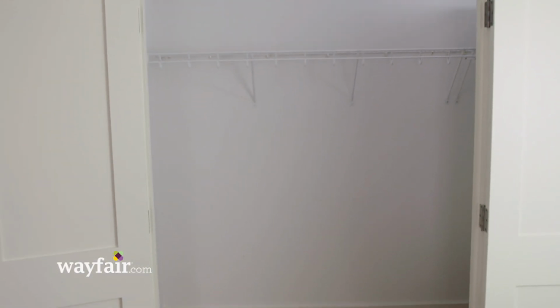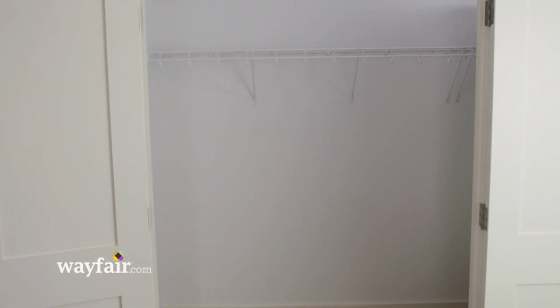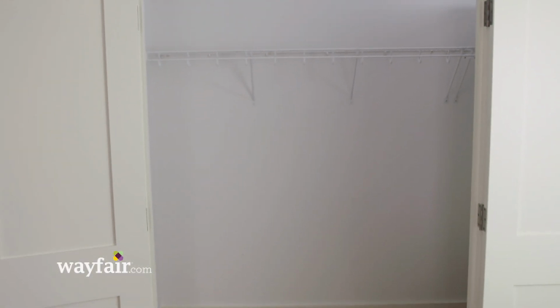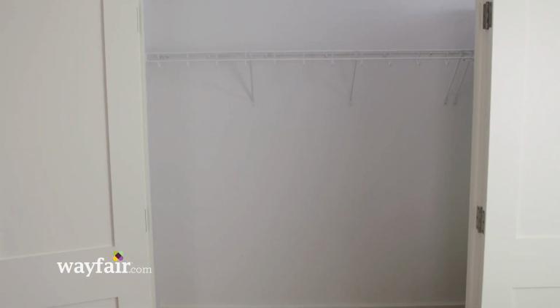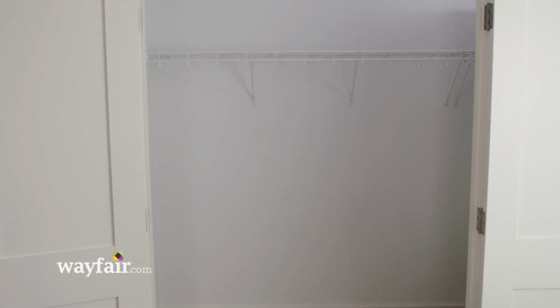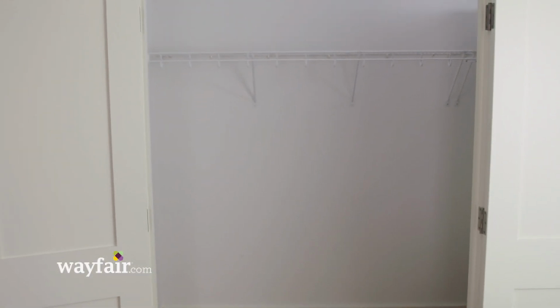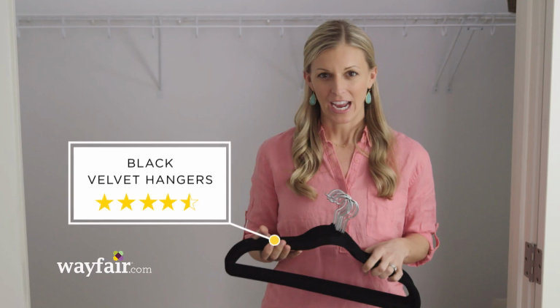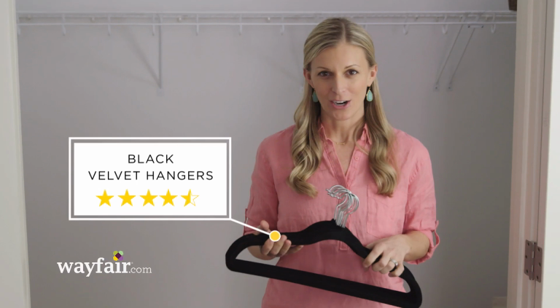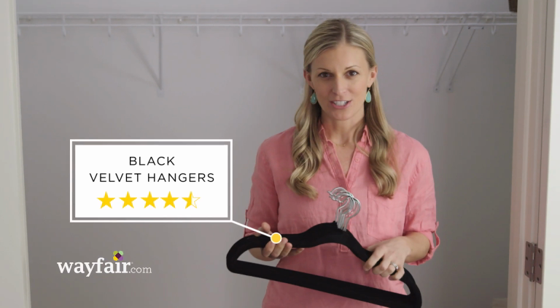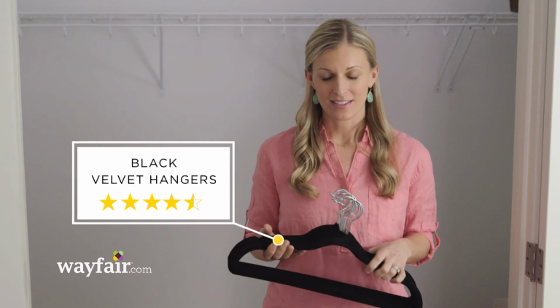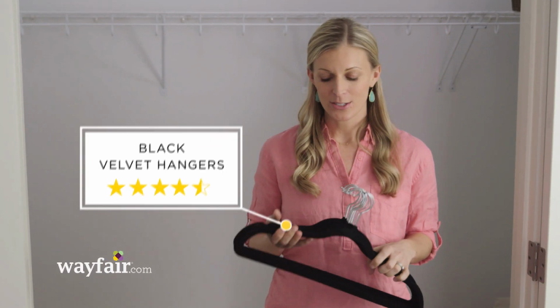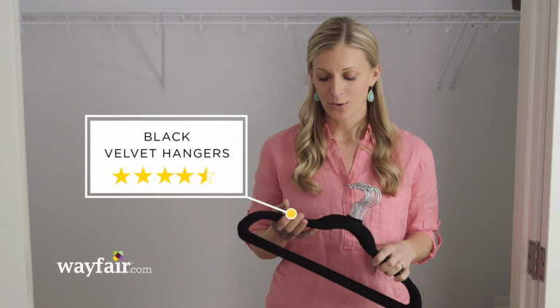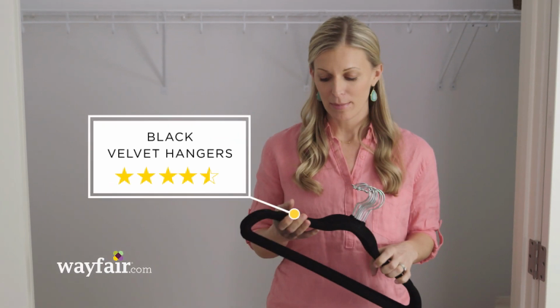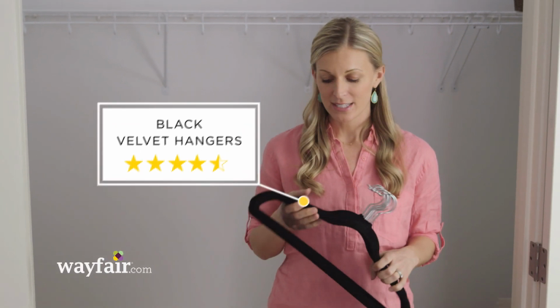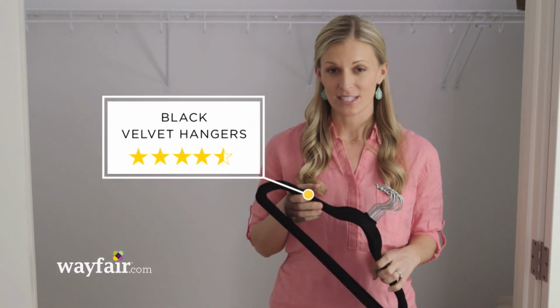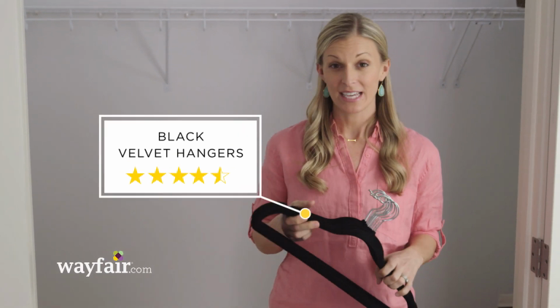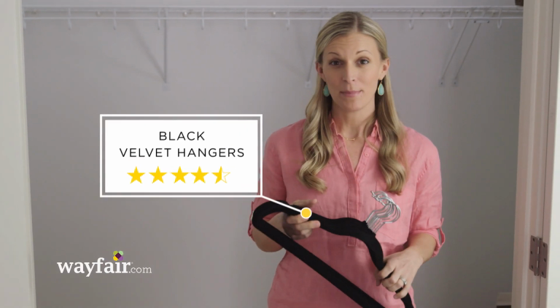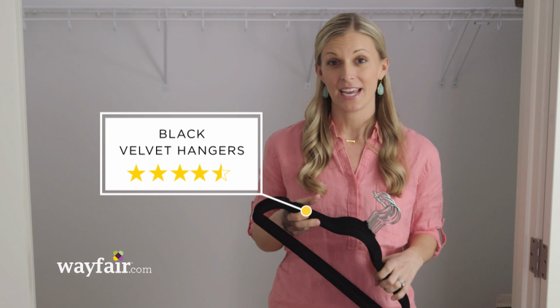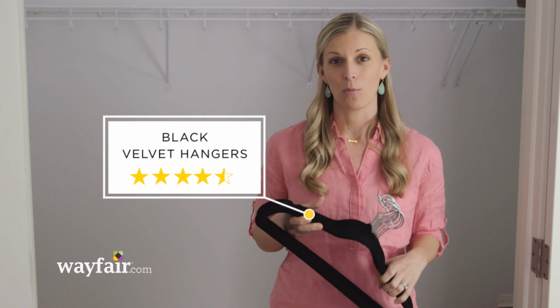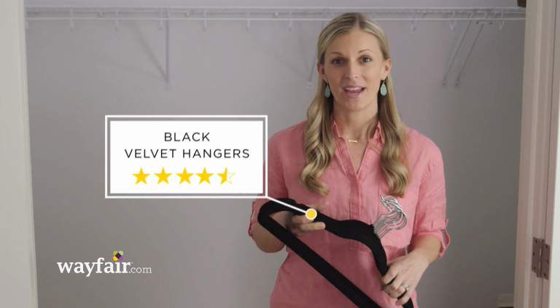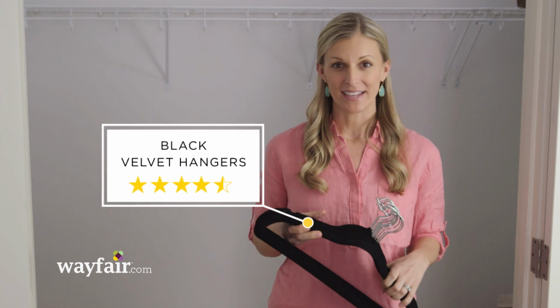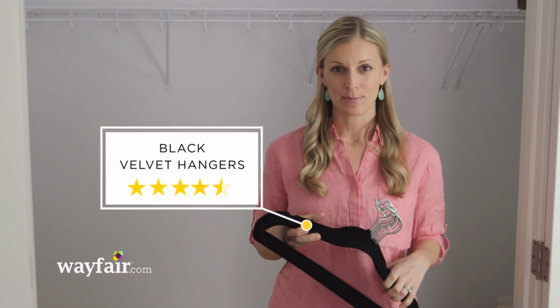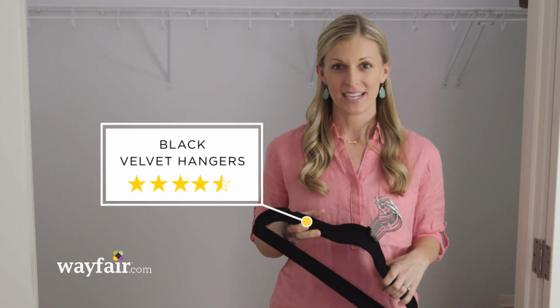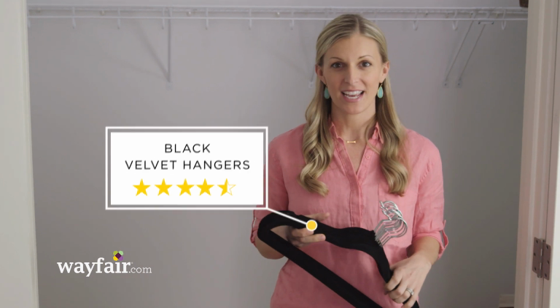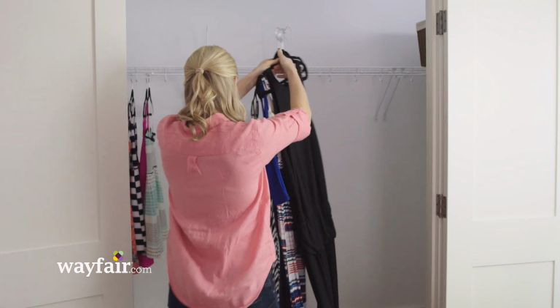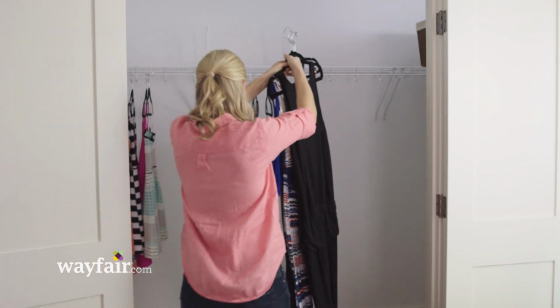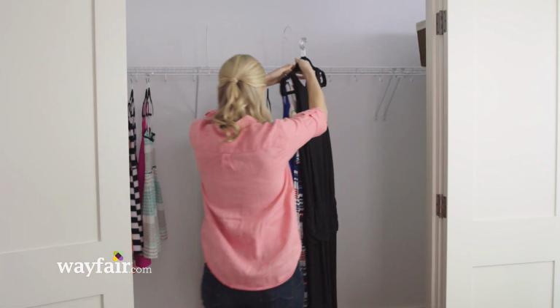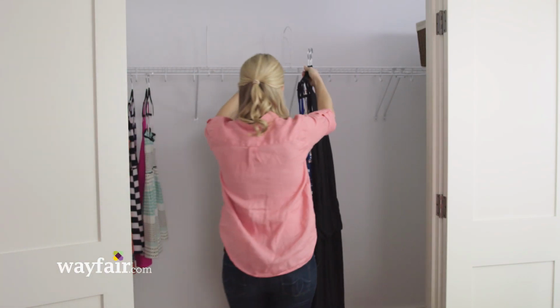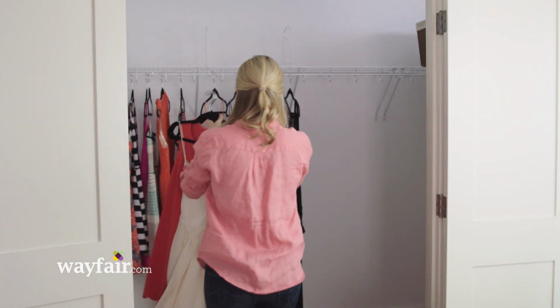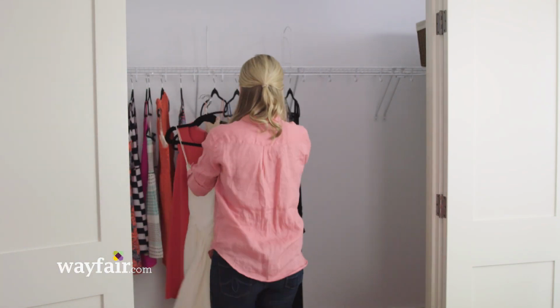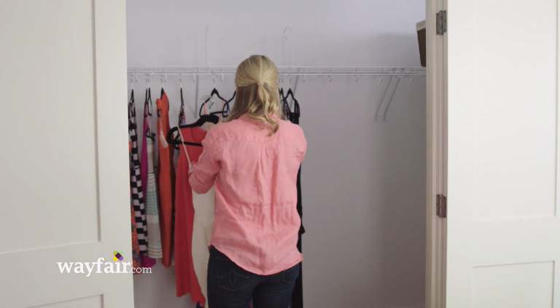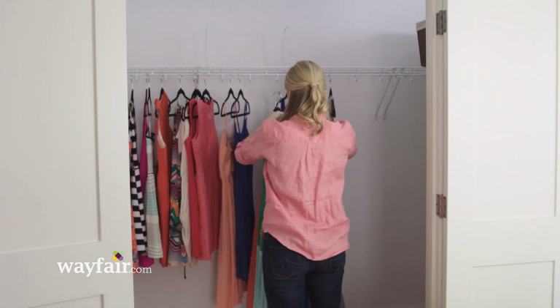Next, I'm going to add velvet hangers. These are great because they're slim and take up way less space, and they keep your clothes from falling on the floor.